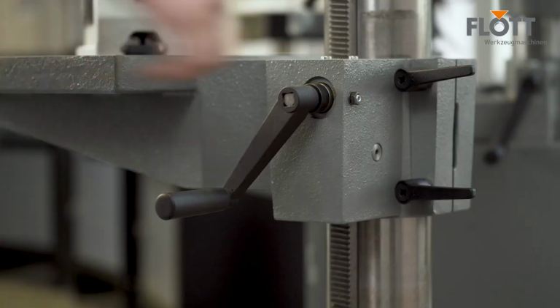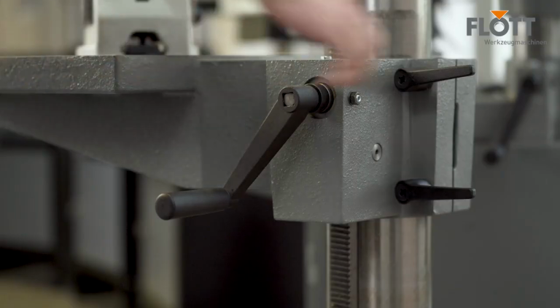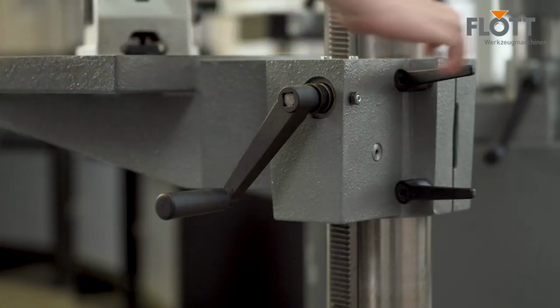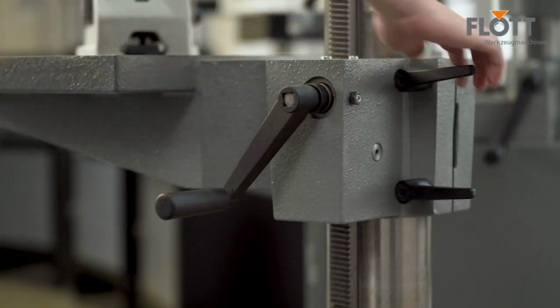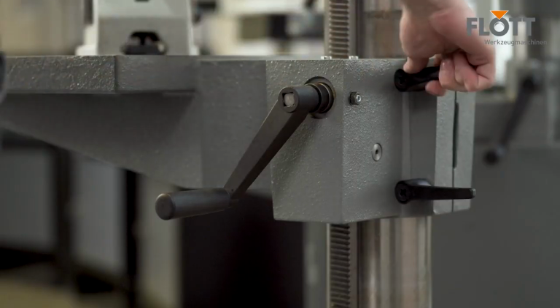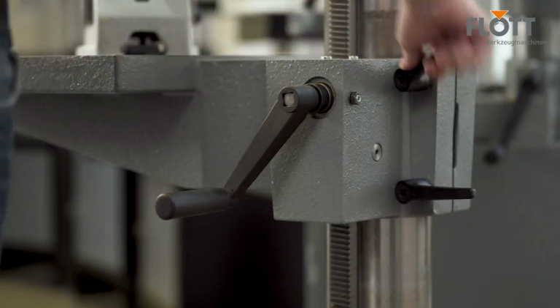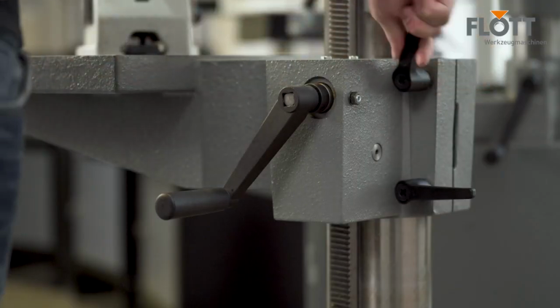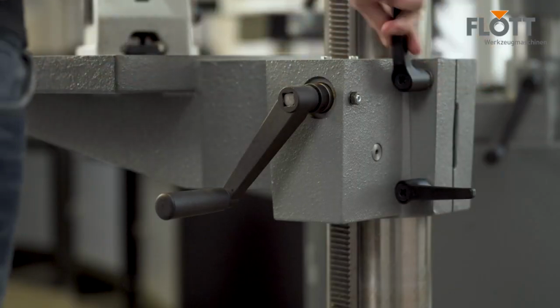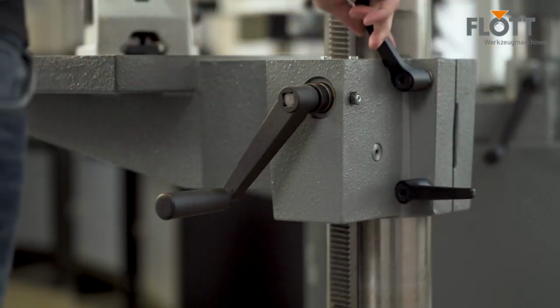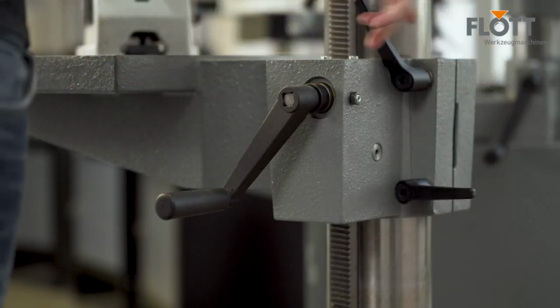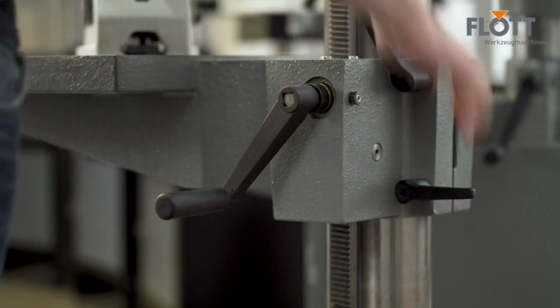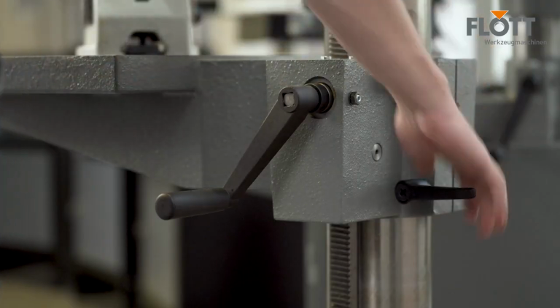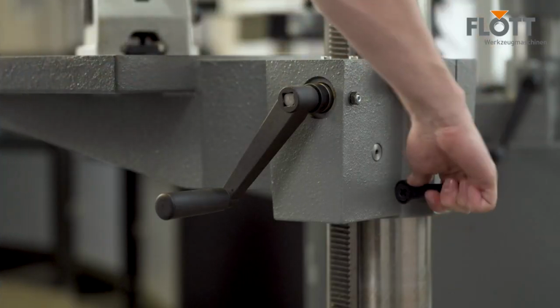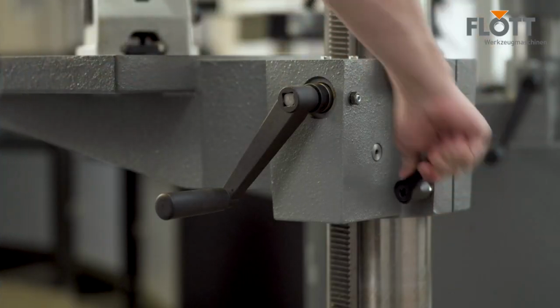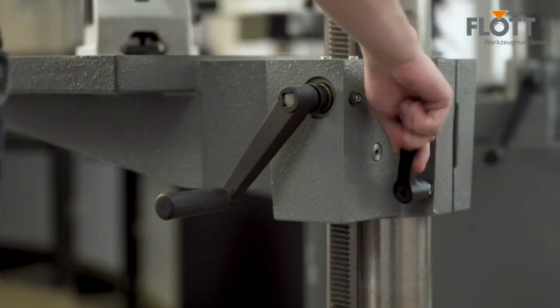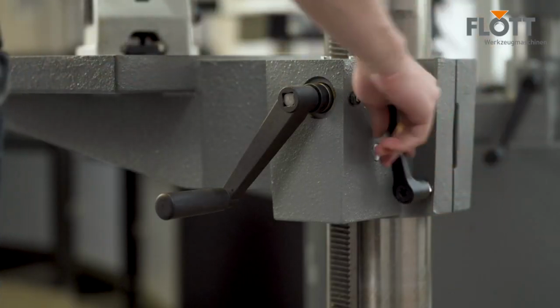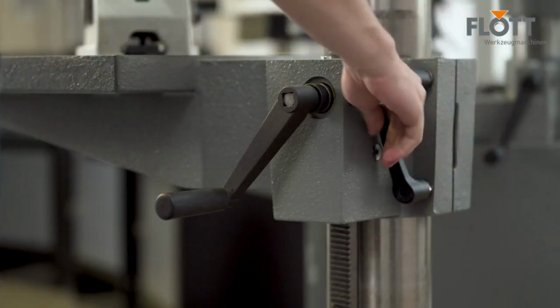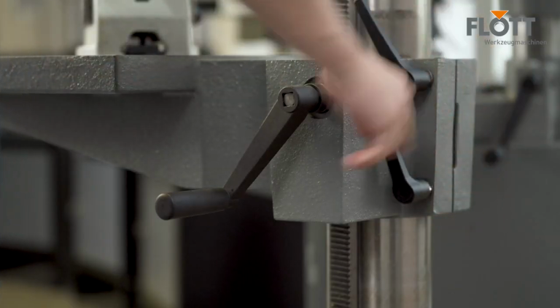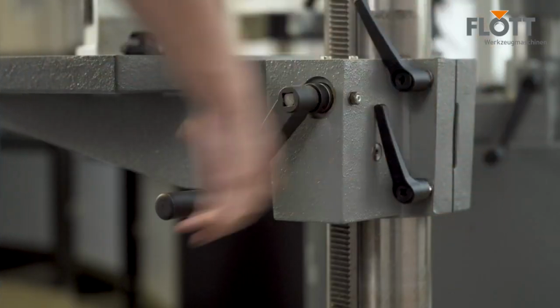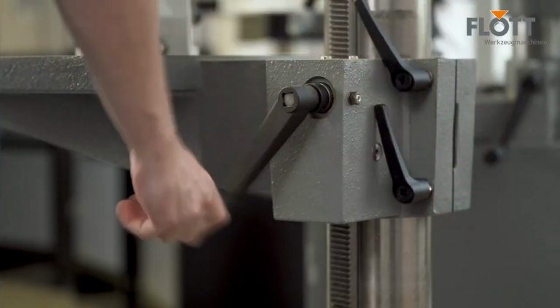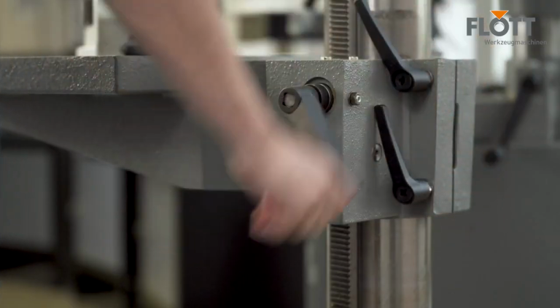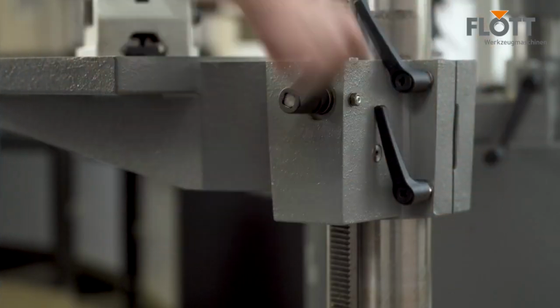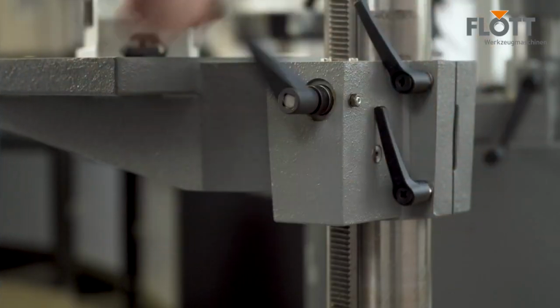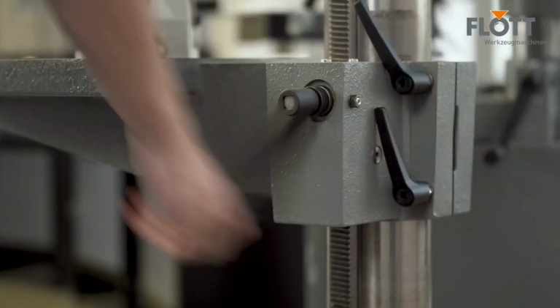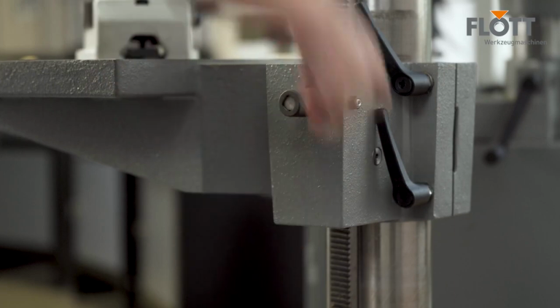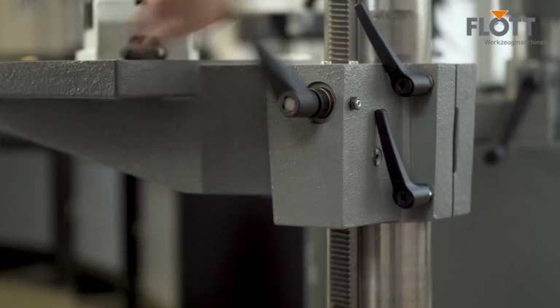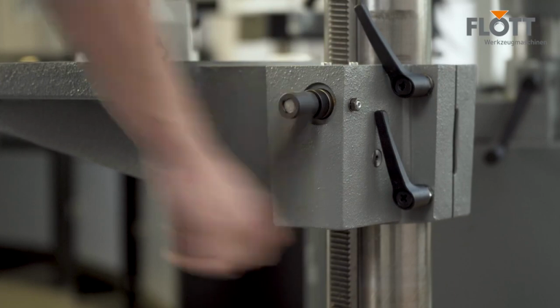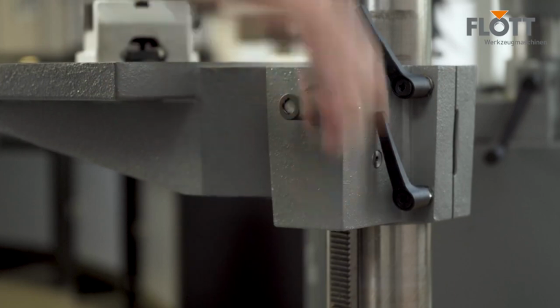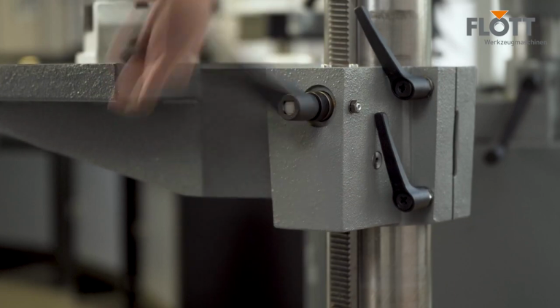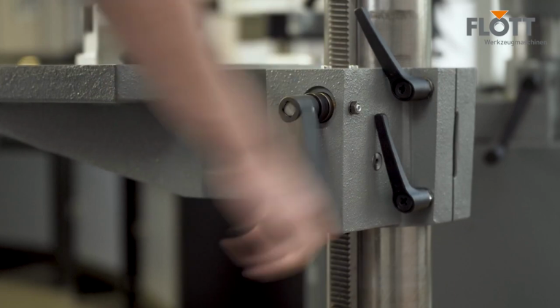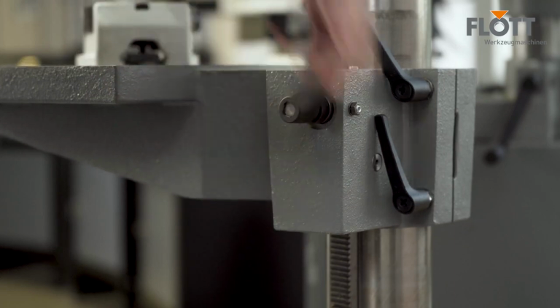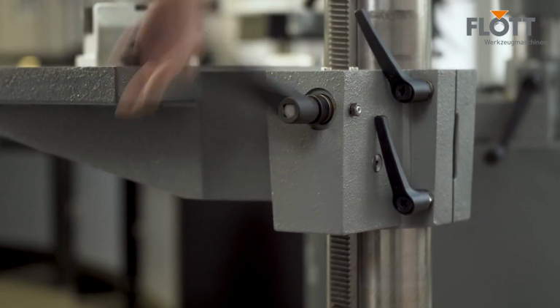The height of the robust machine table can be adjusted easily and precisely using a rack and pinion gearbox.